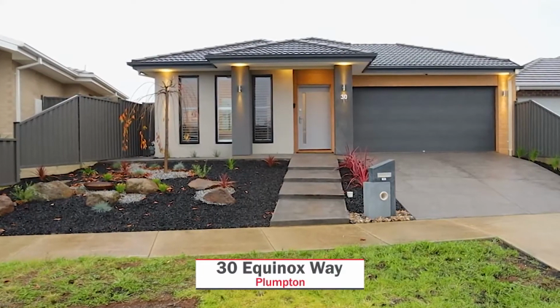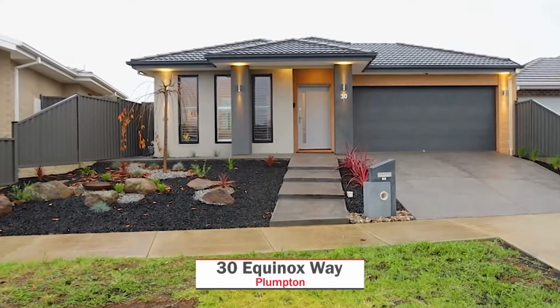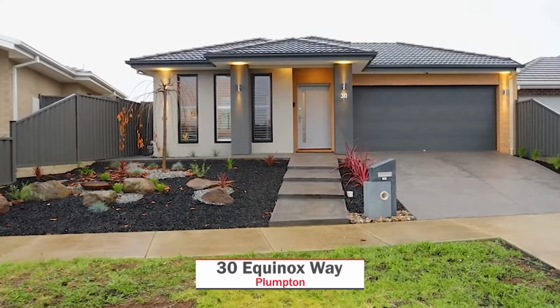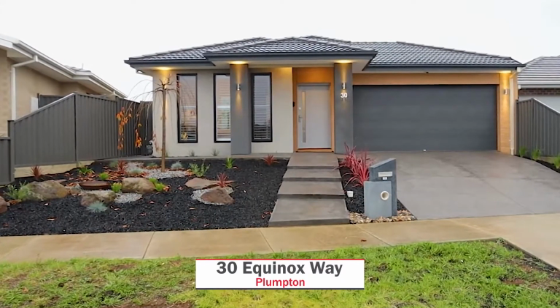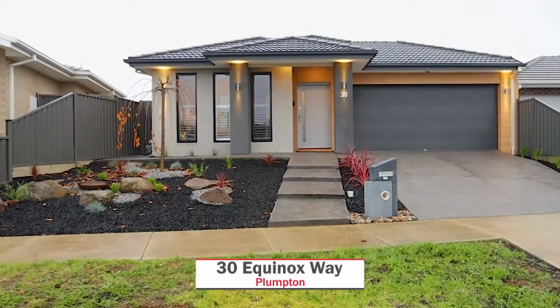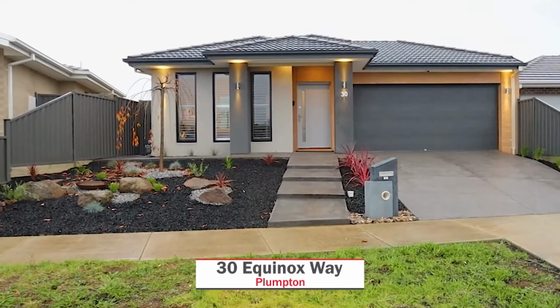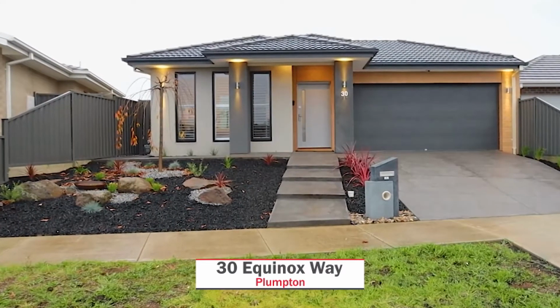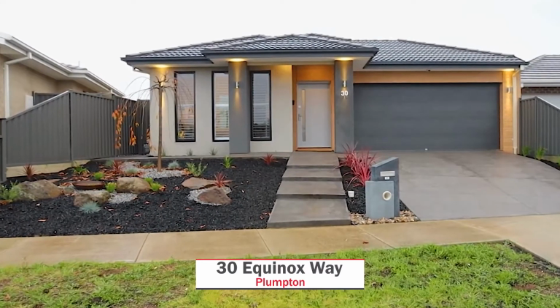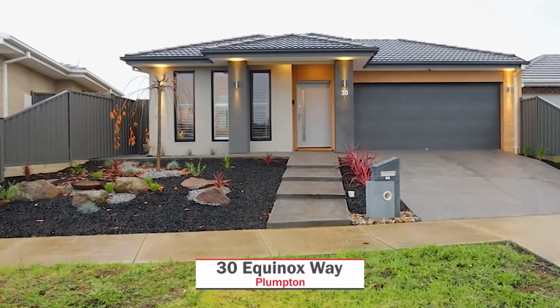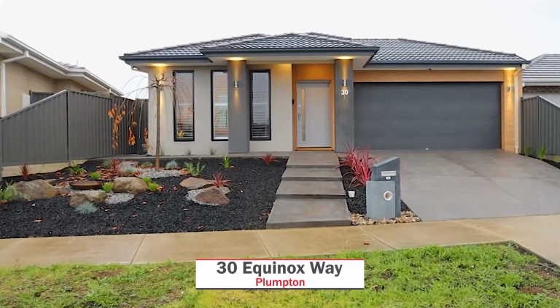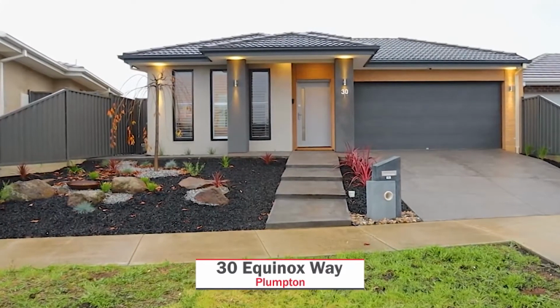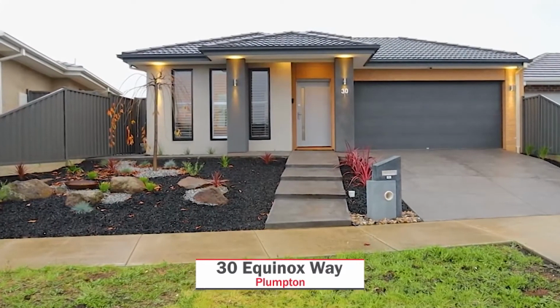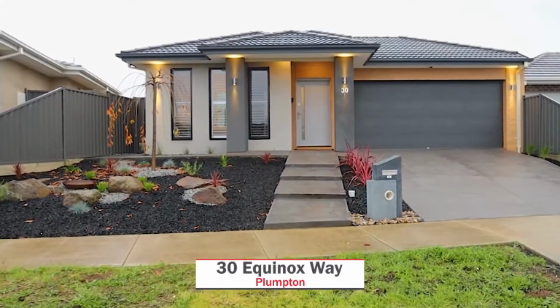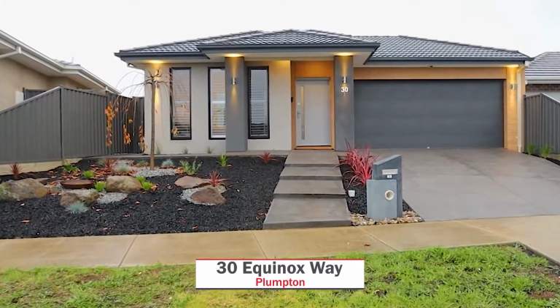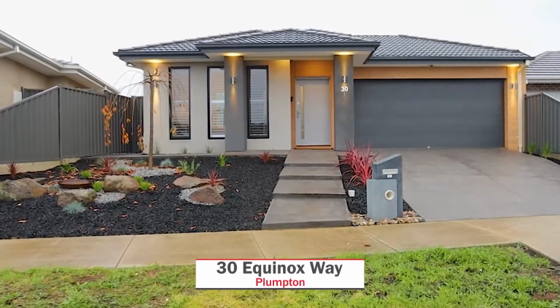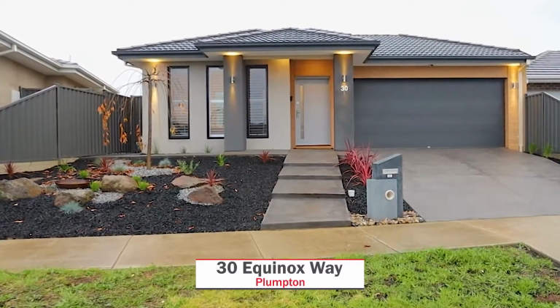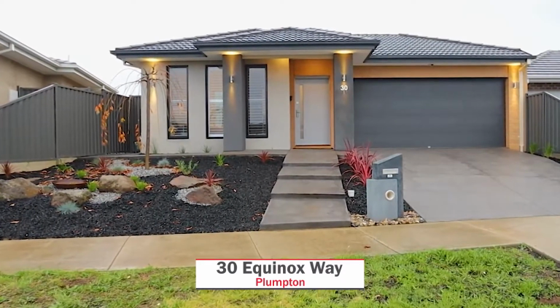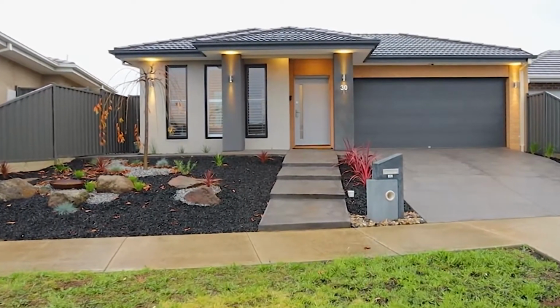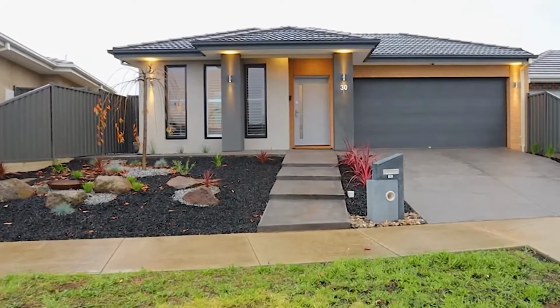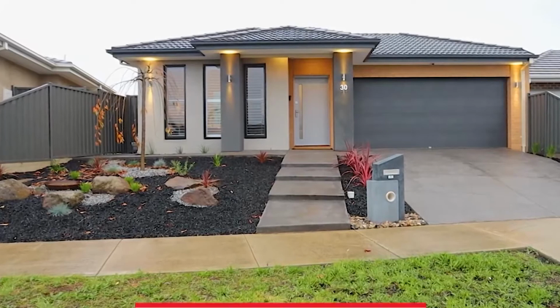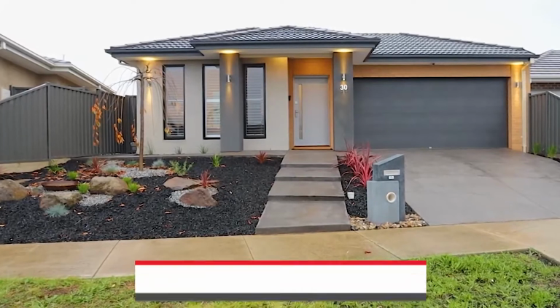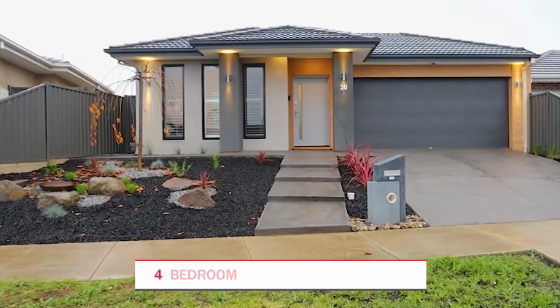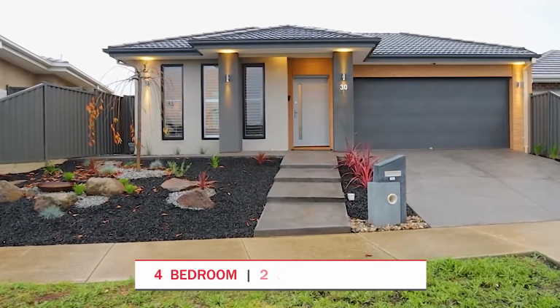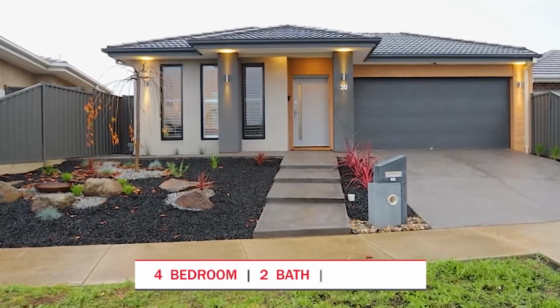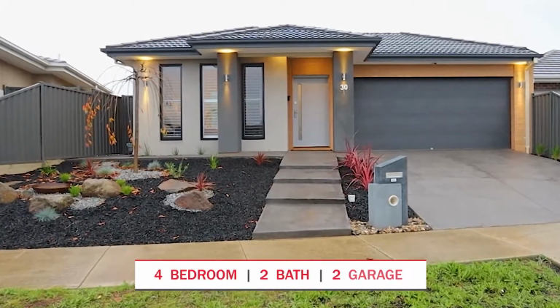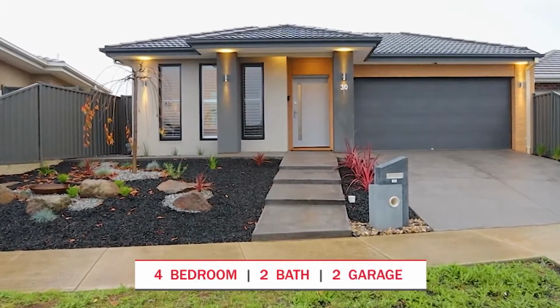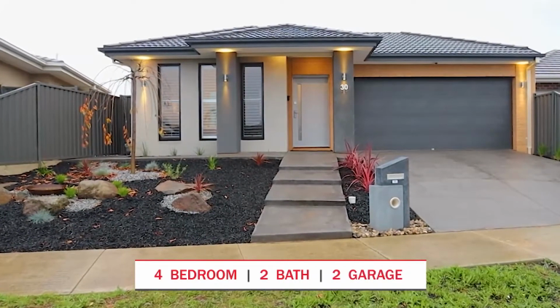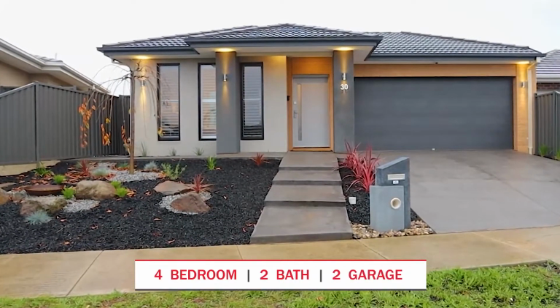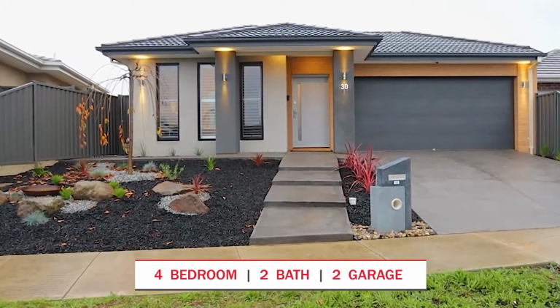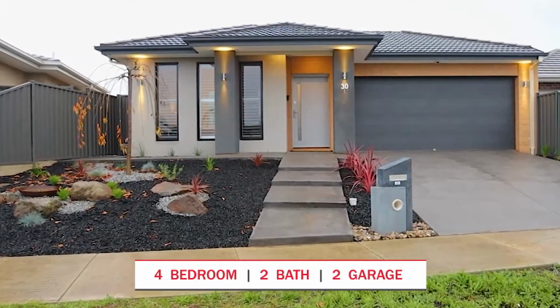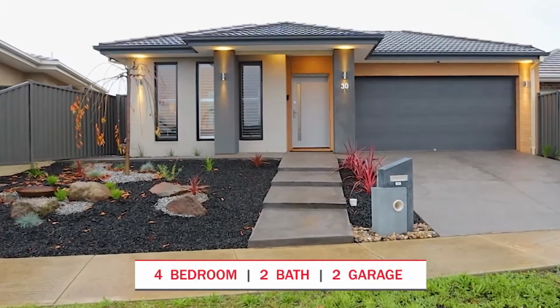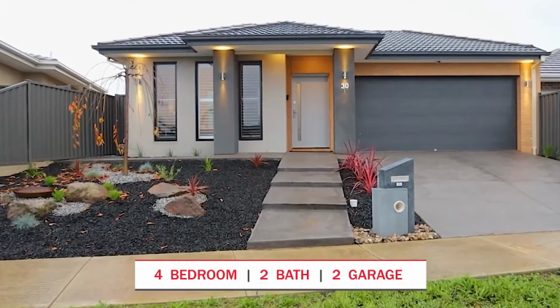Here we are at number 30 Equinox Way in Plumpton. Come on in and let's take a look at this magnificent property.